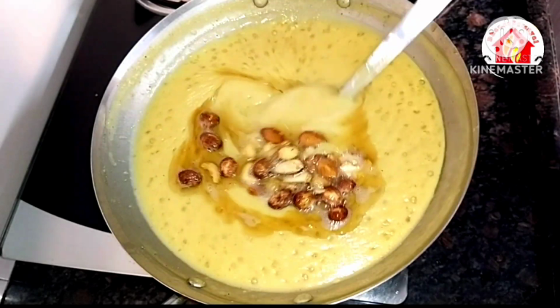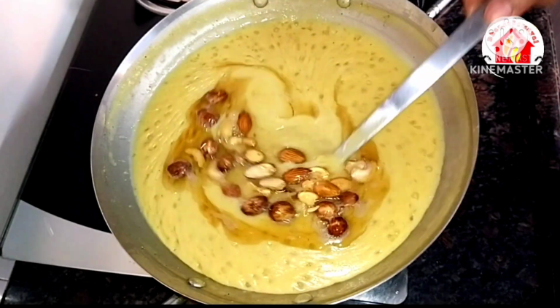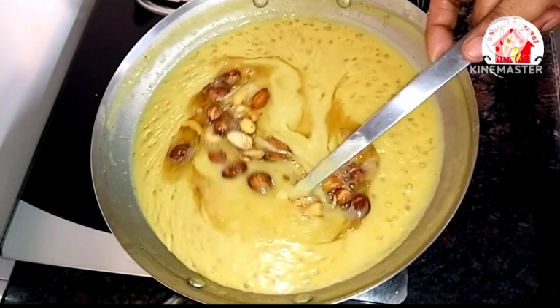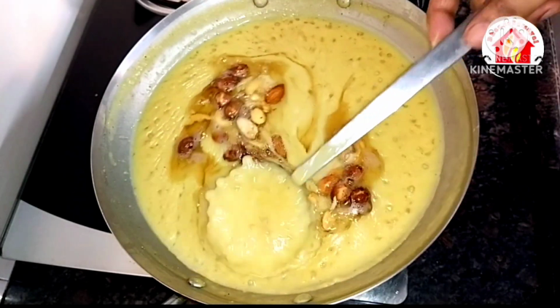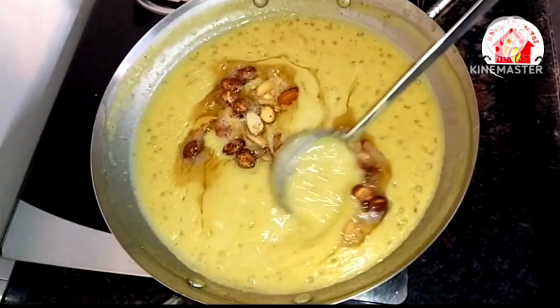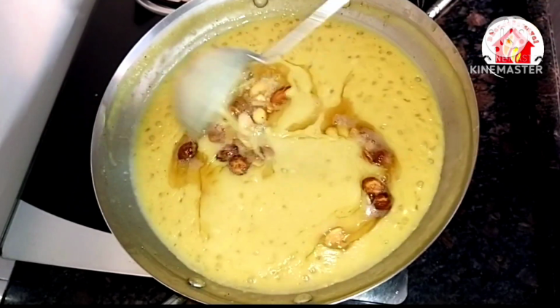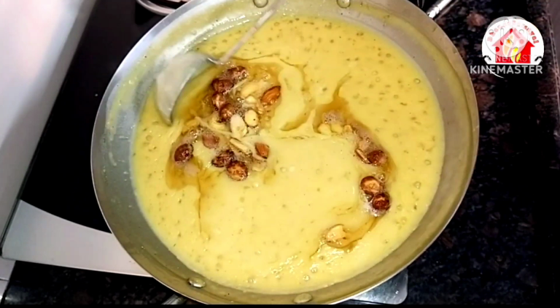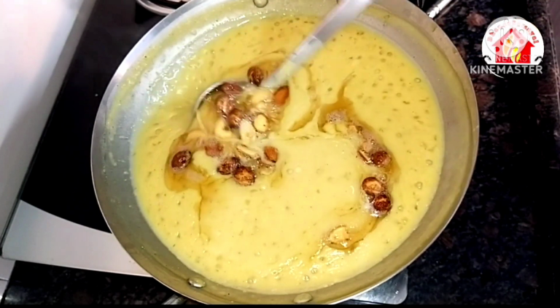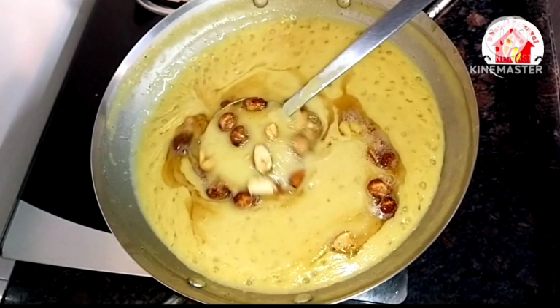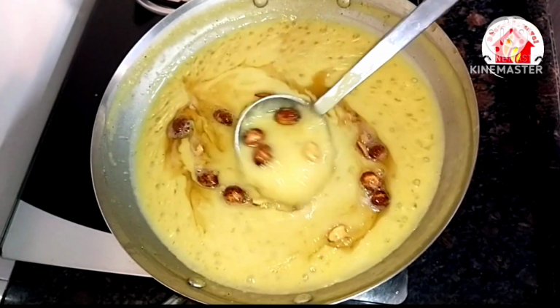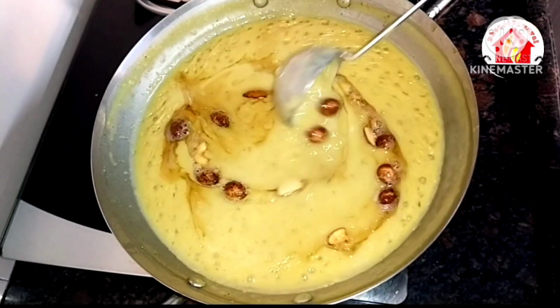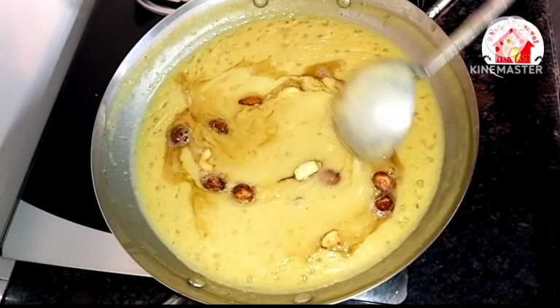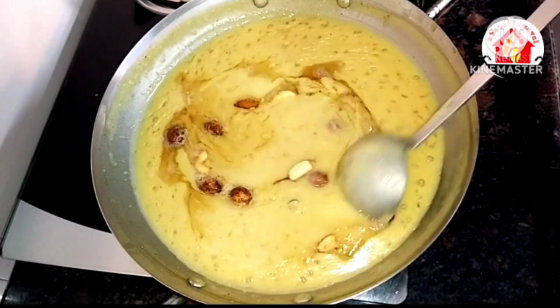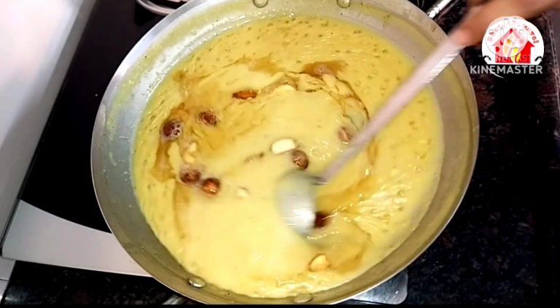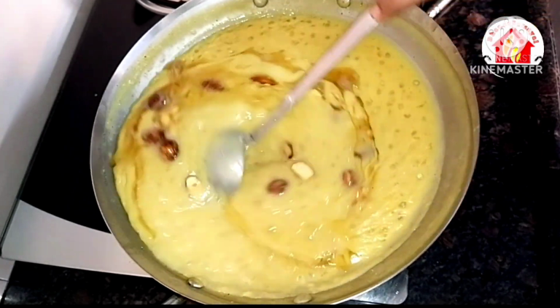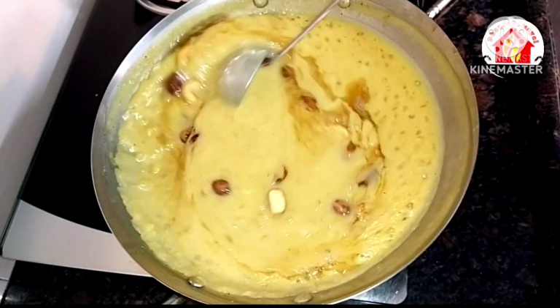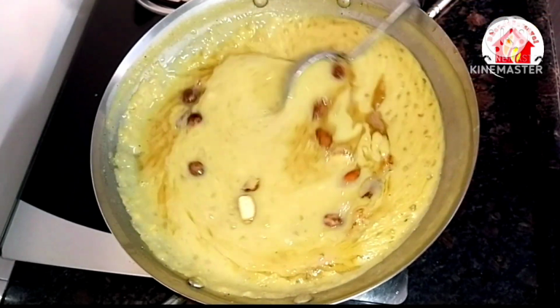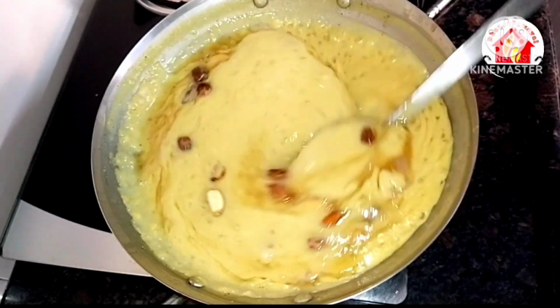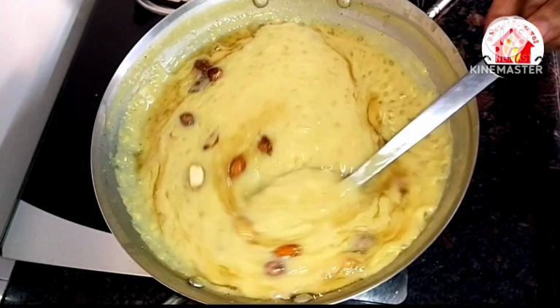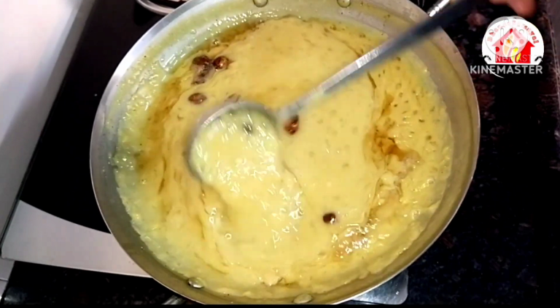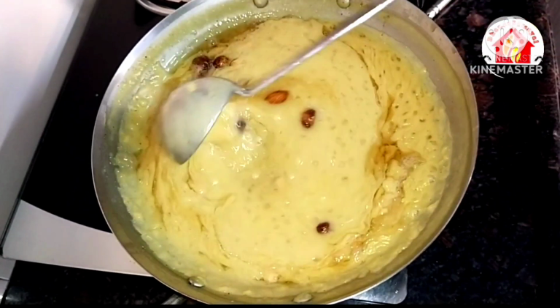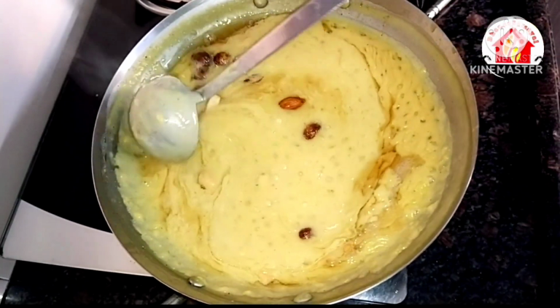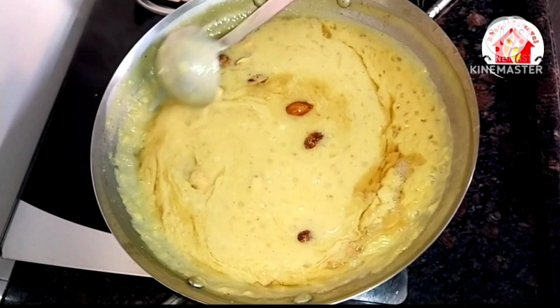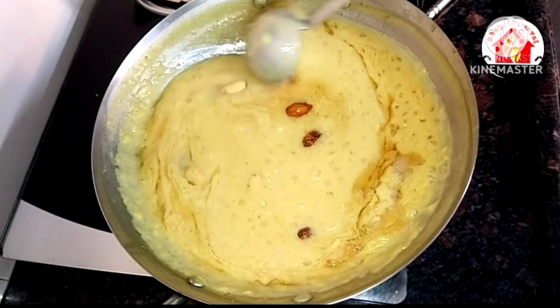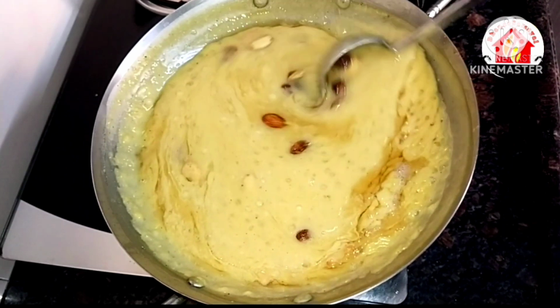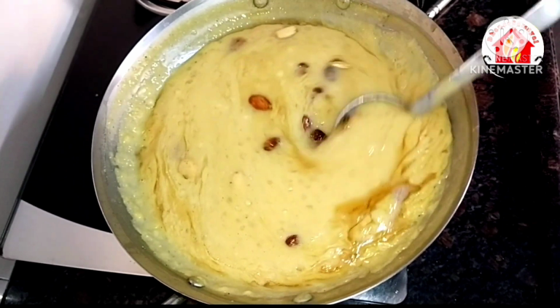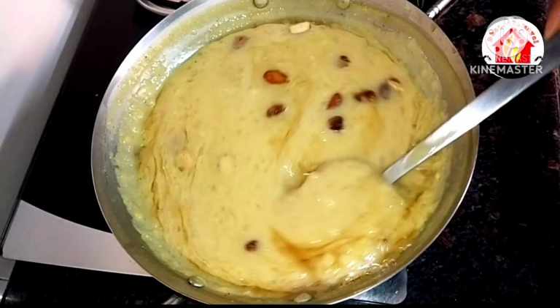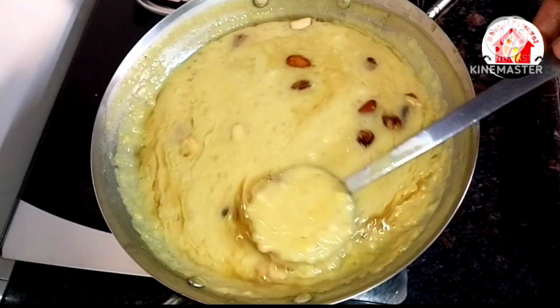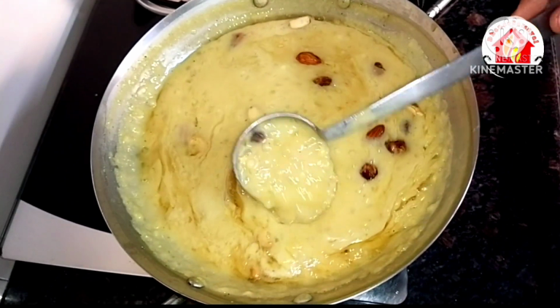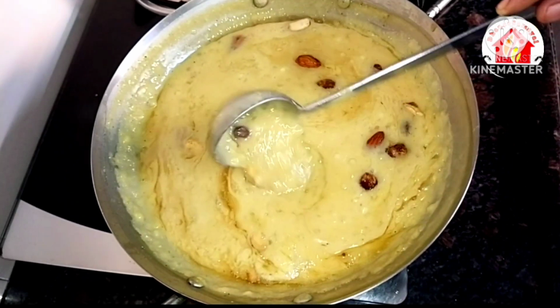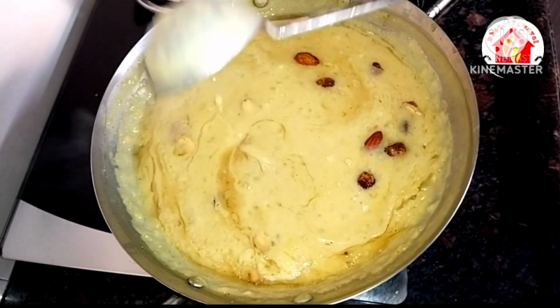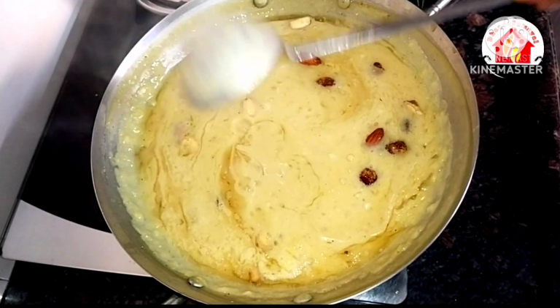Hi friends, welcome to Dhanasameal. Today we are going to talk about pieasam (payasam).